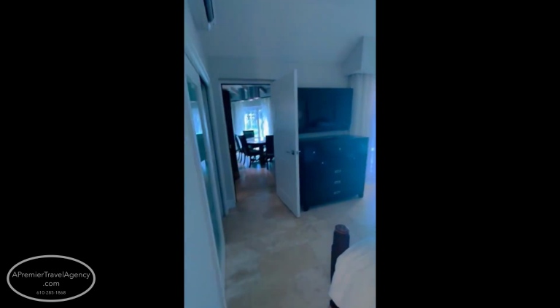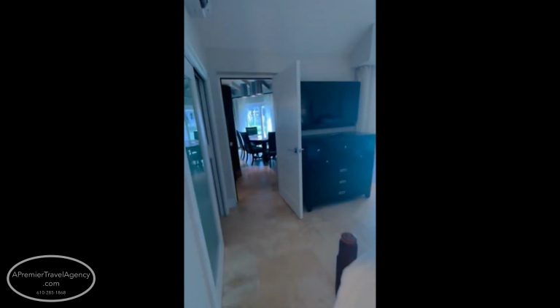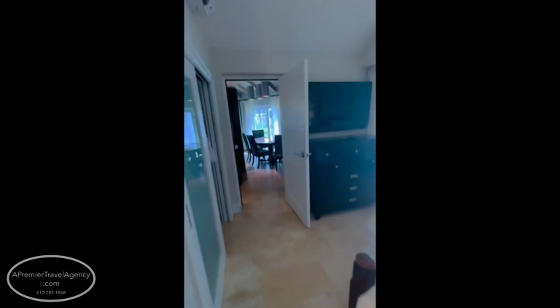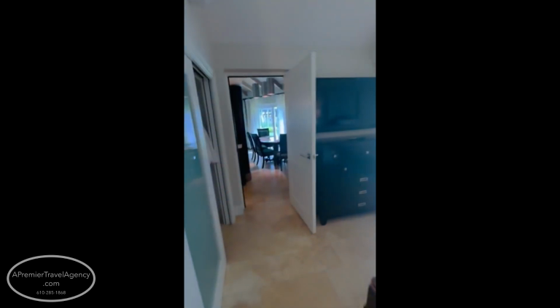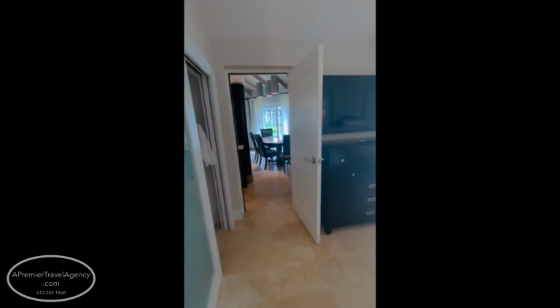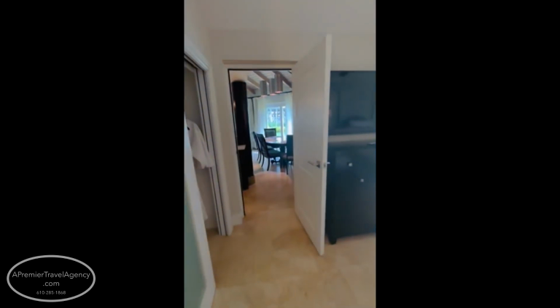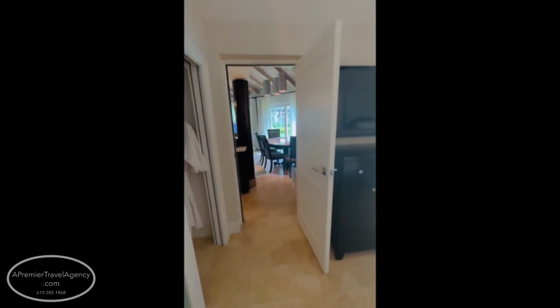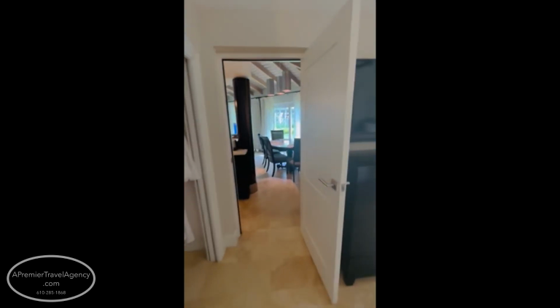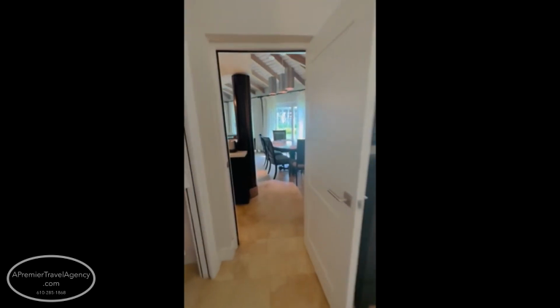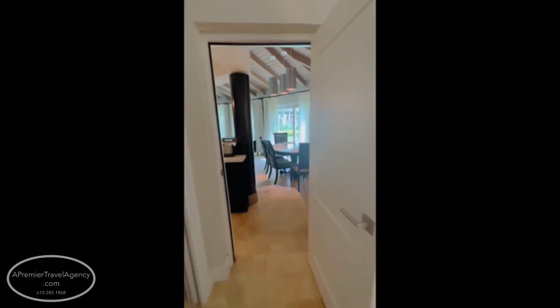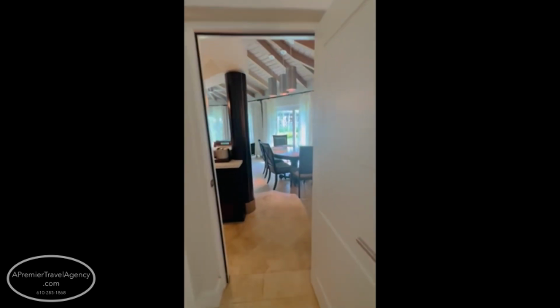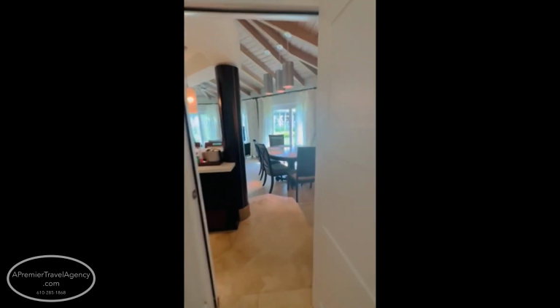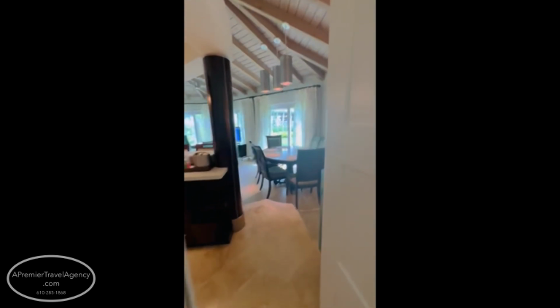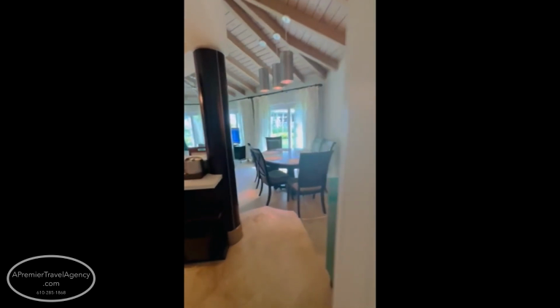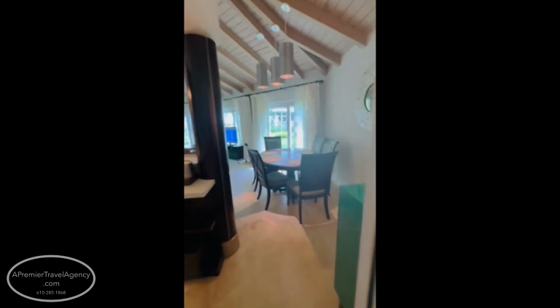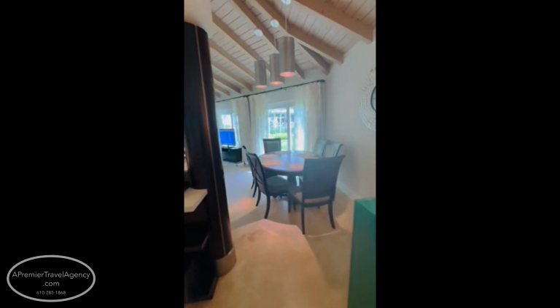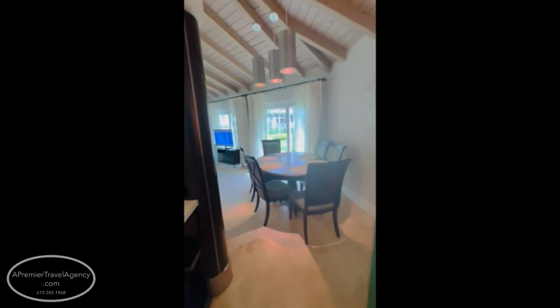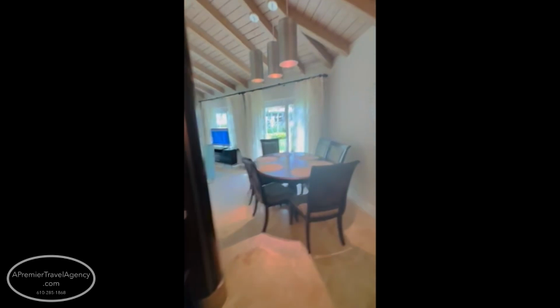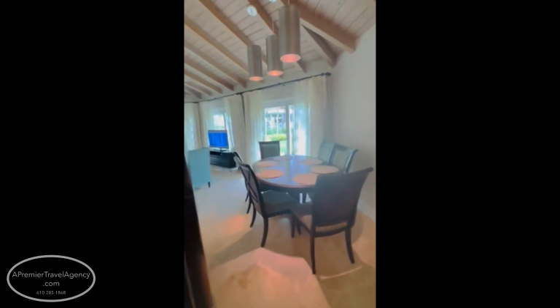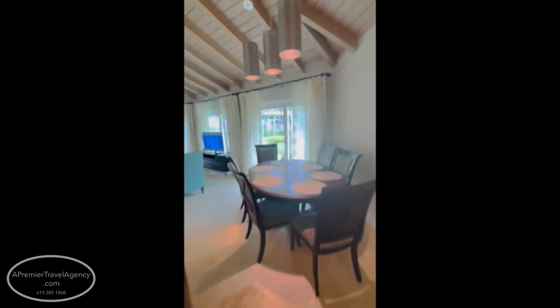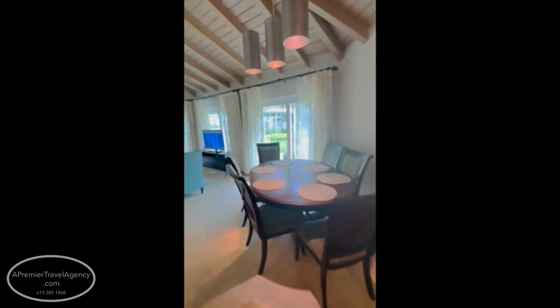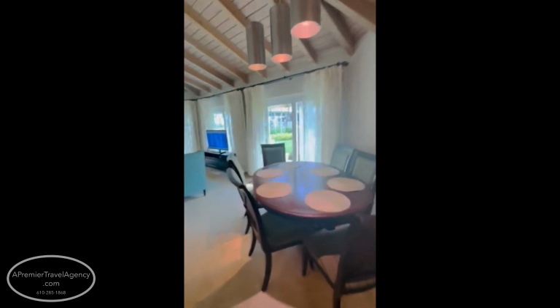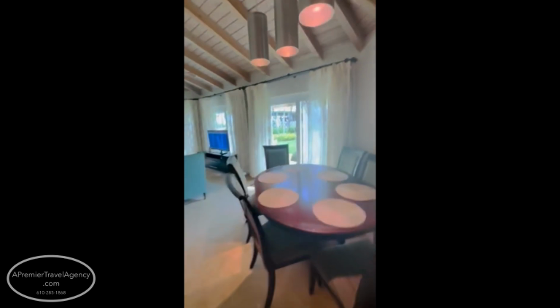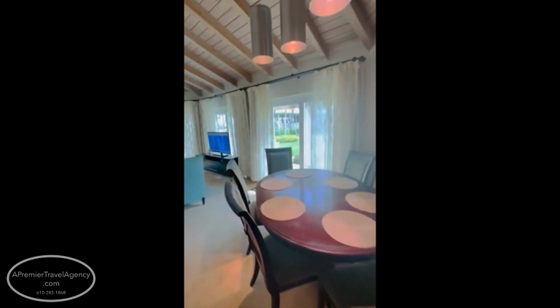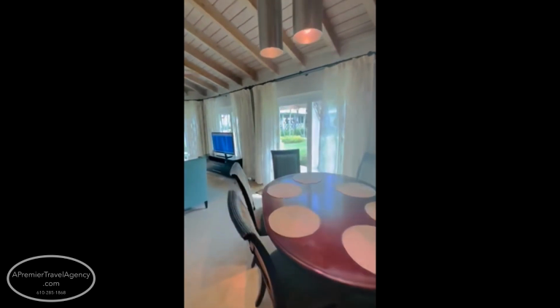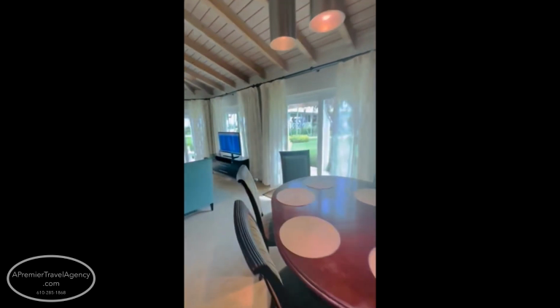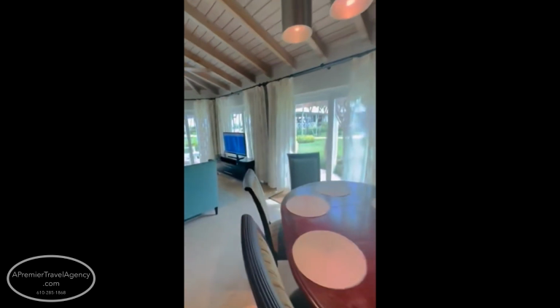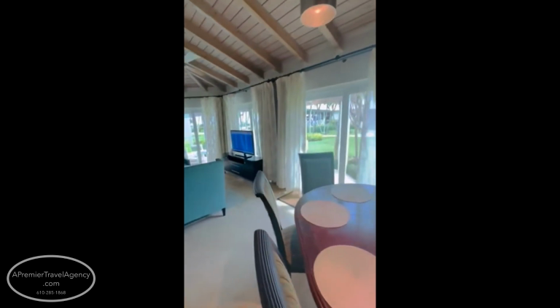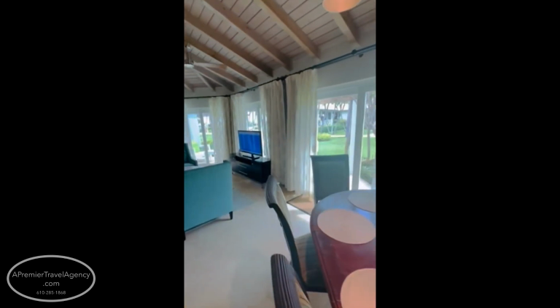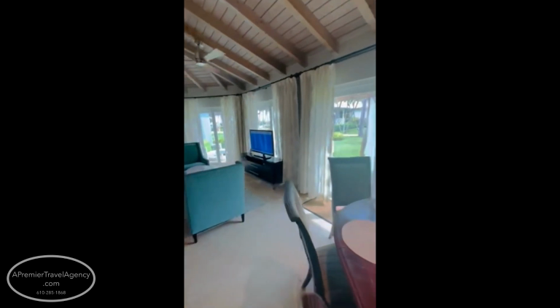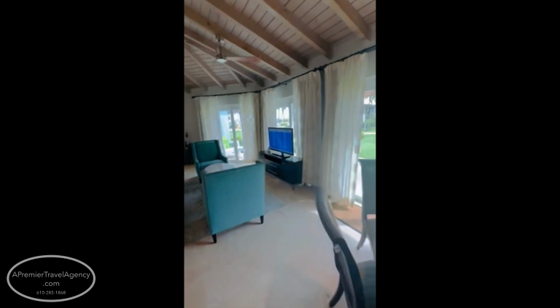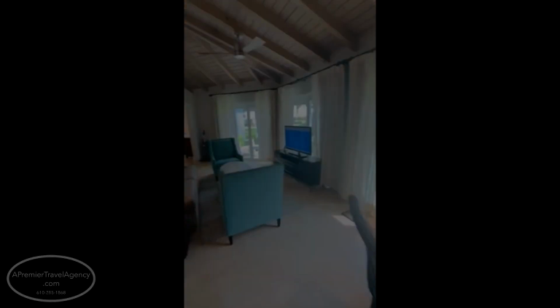This is just one of many room categories you can get, but it's probably one of my favorites at Beaches Turks and Caicos.